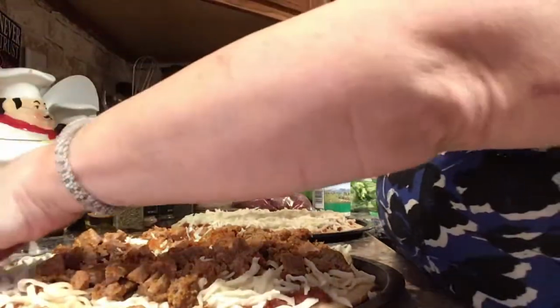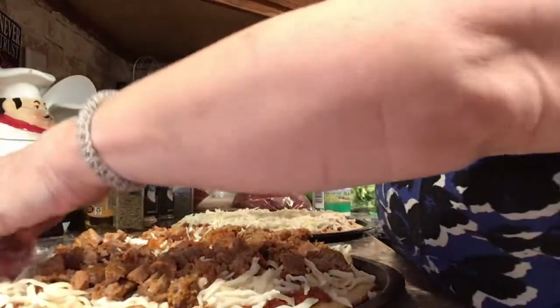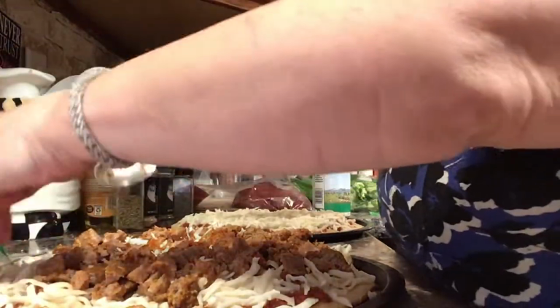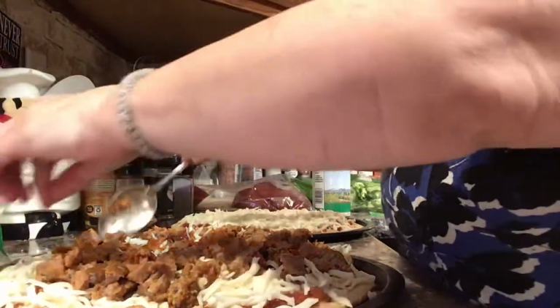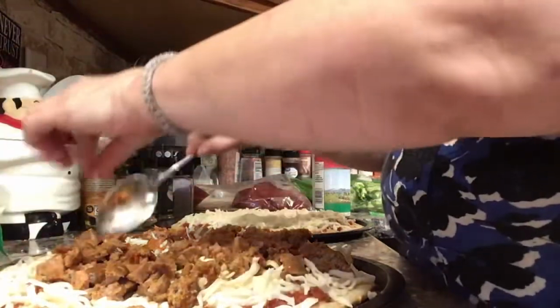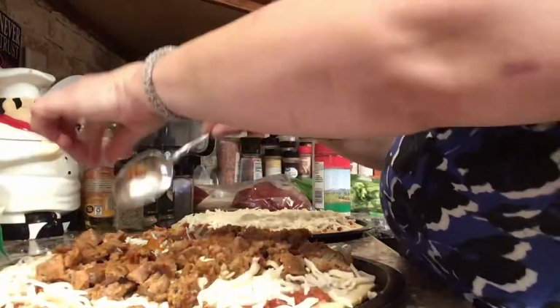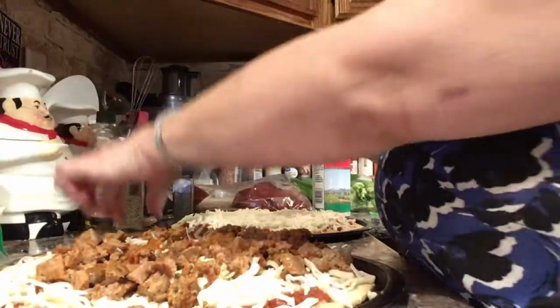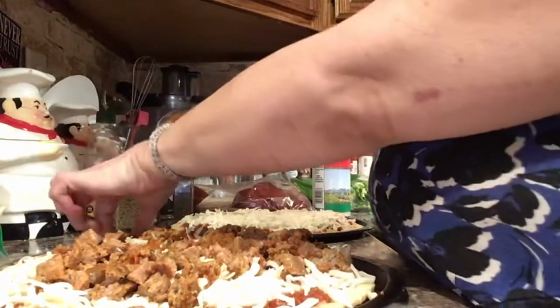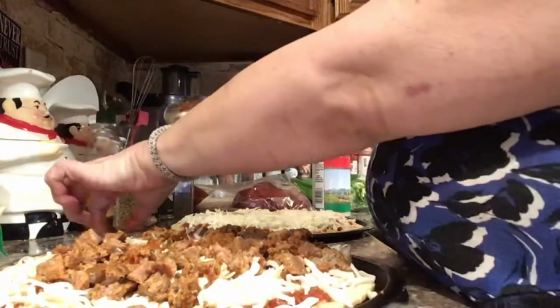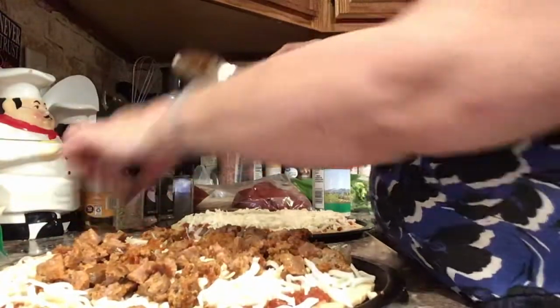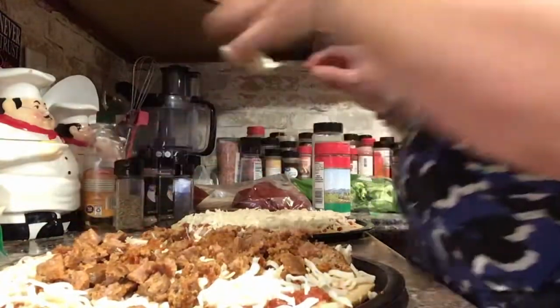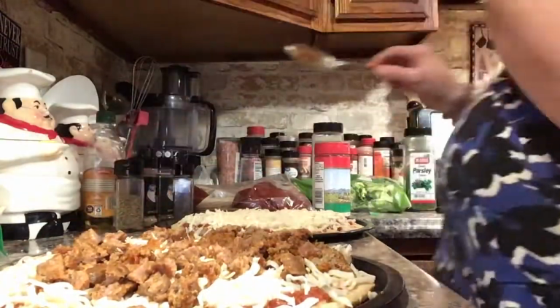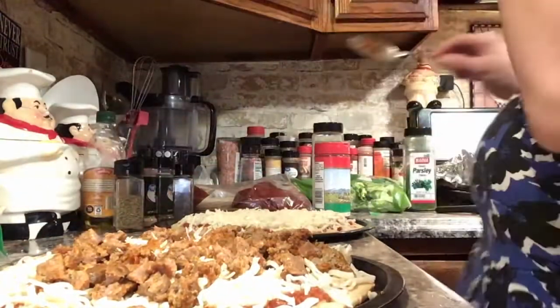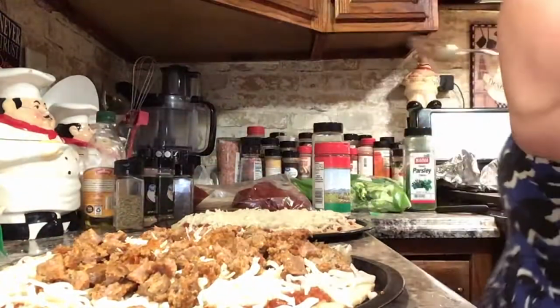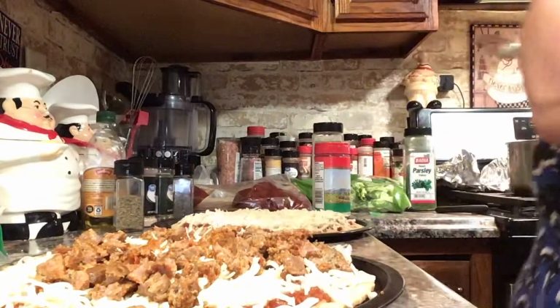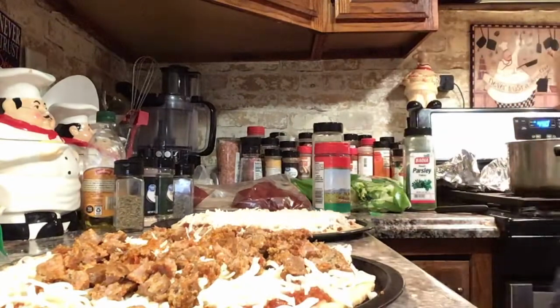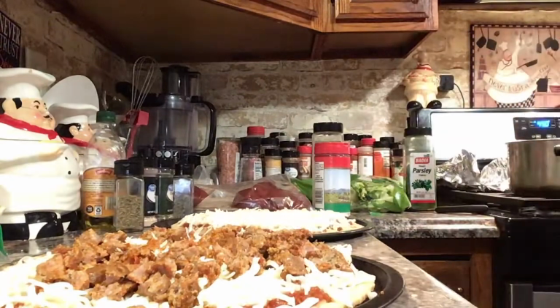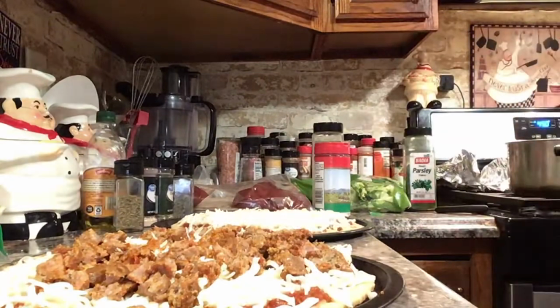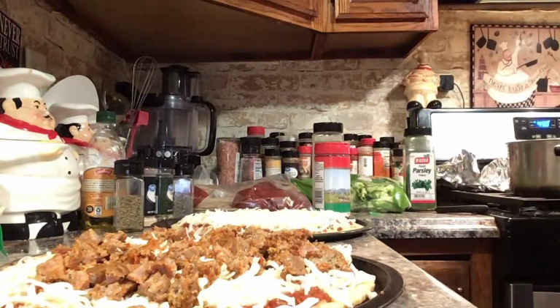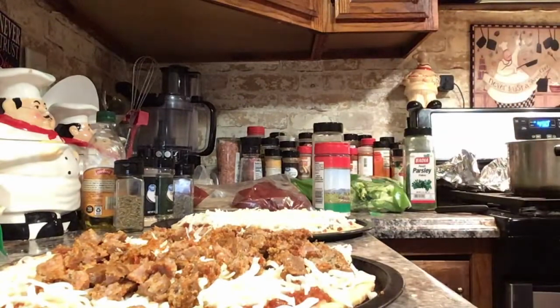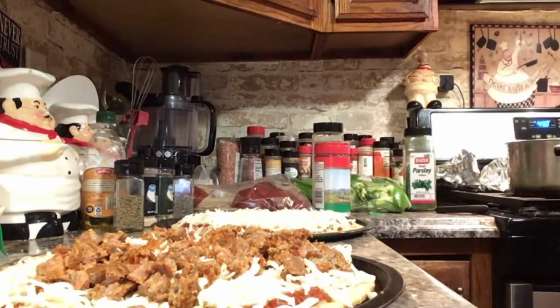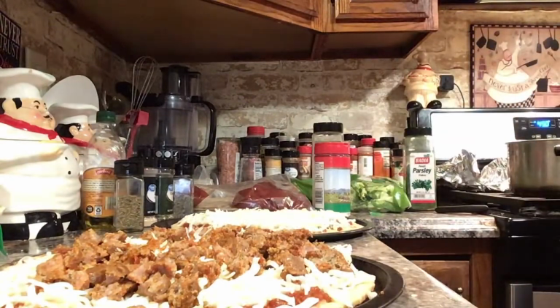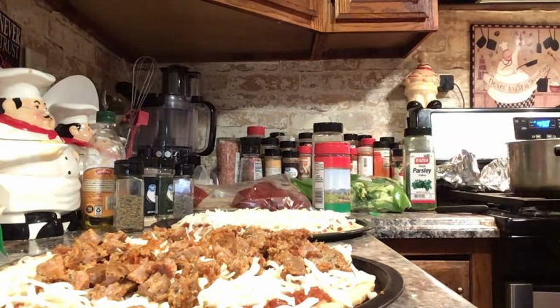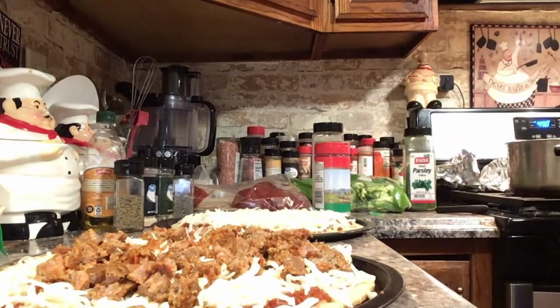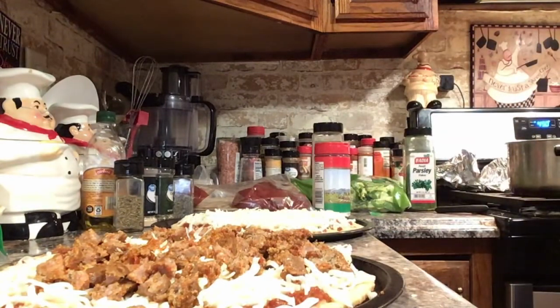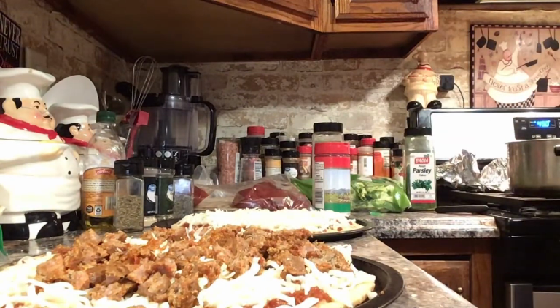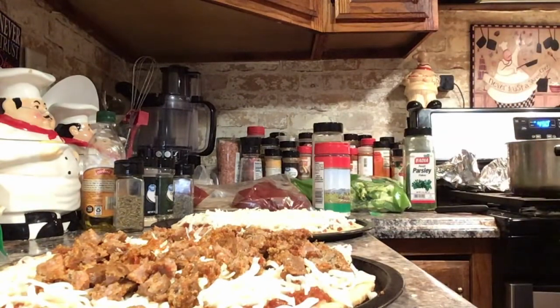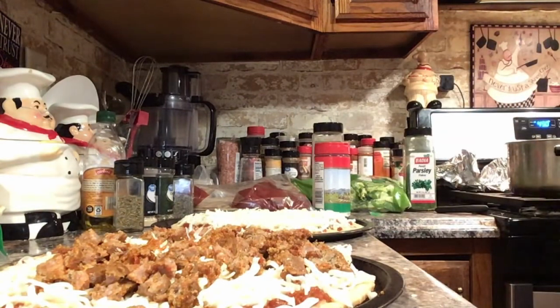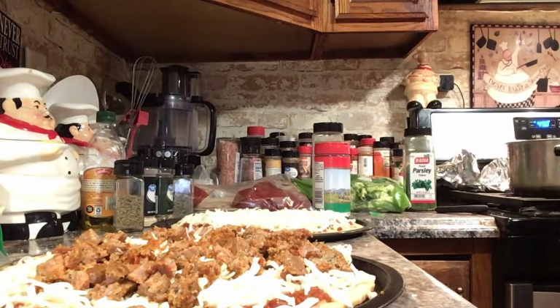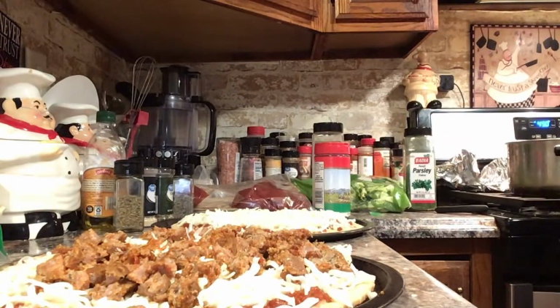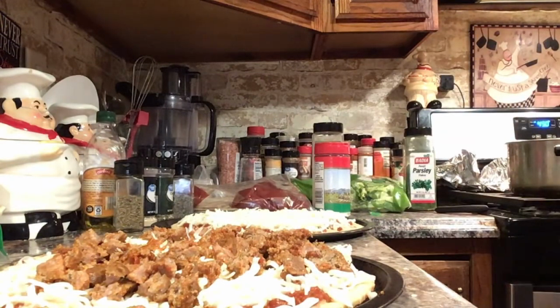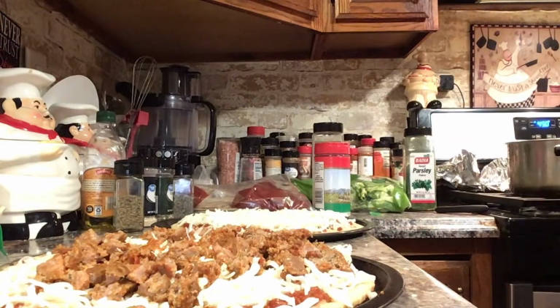Should I put cheese on top of the meat? Yeah, let's do it — the more cheese the better.